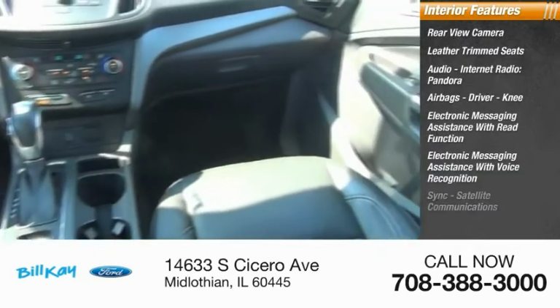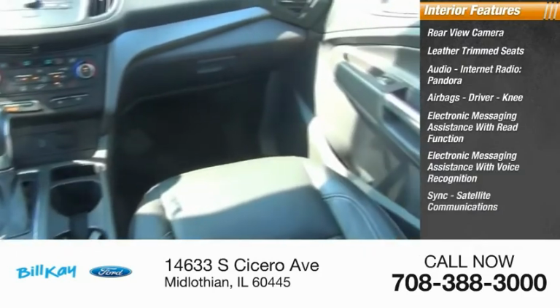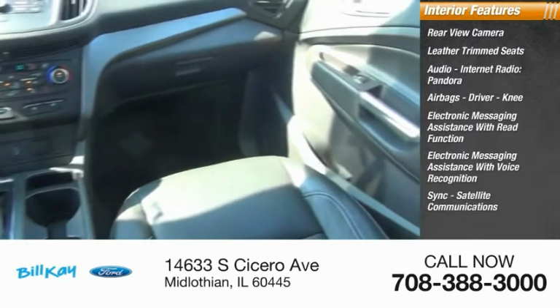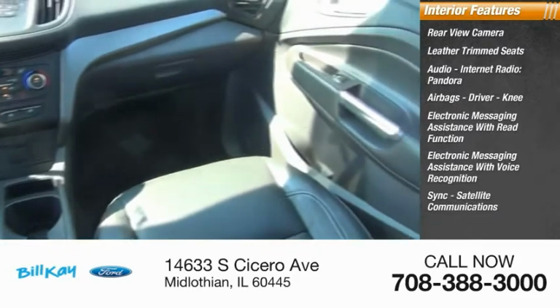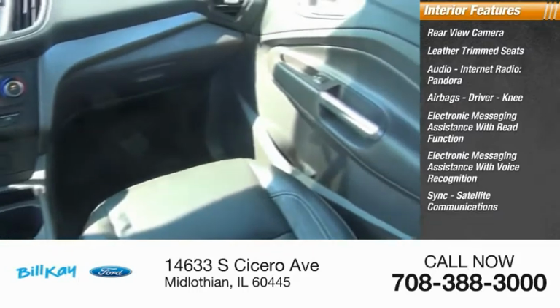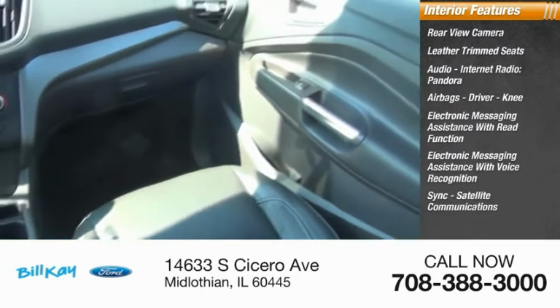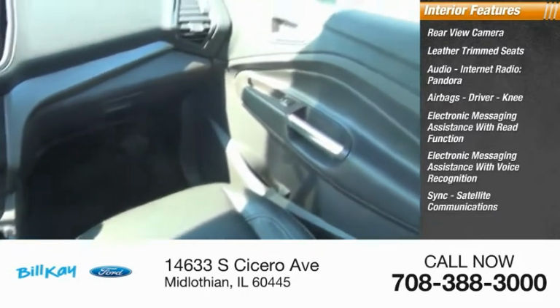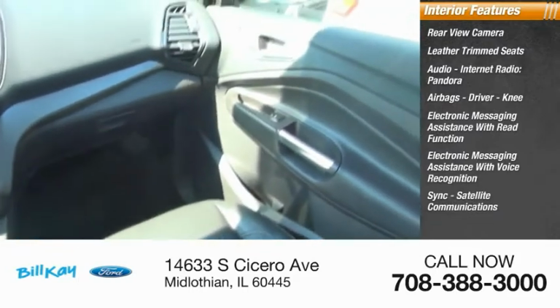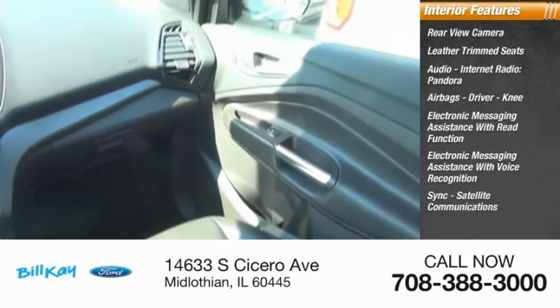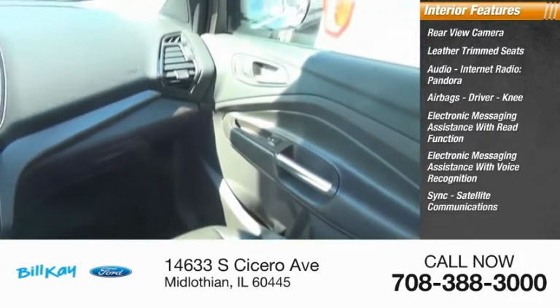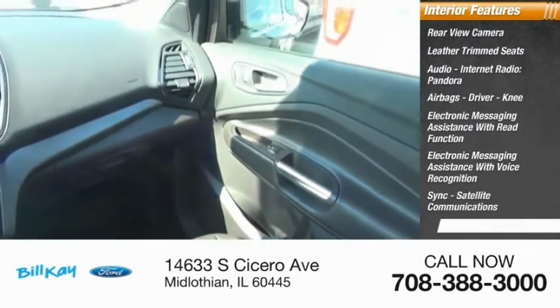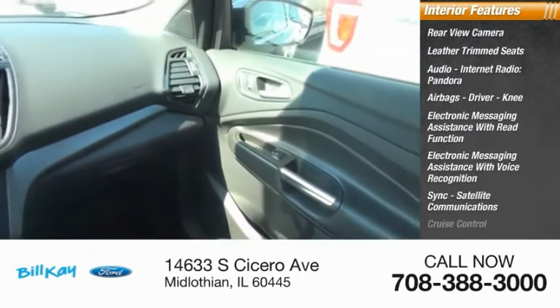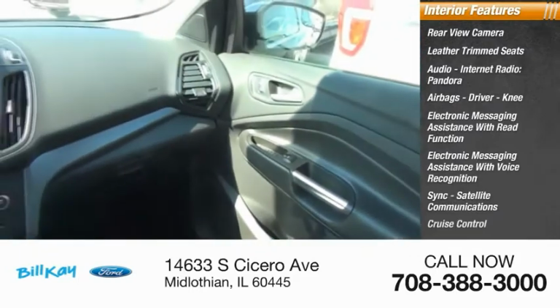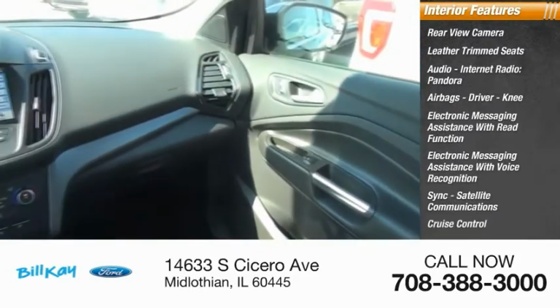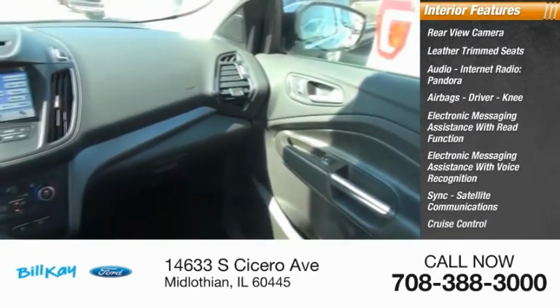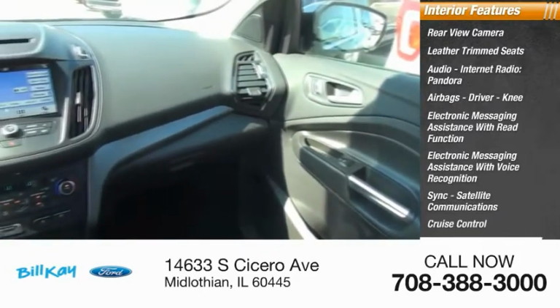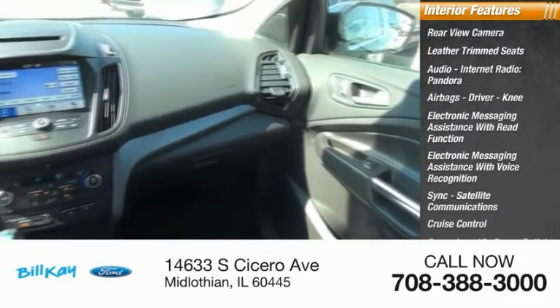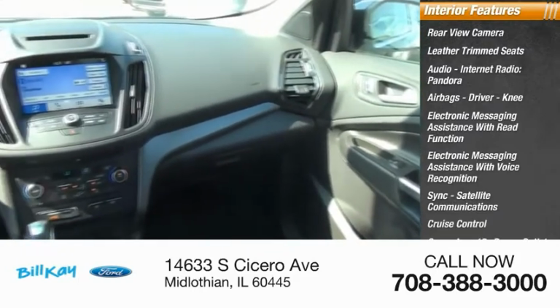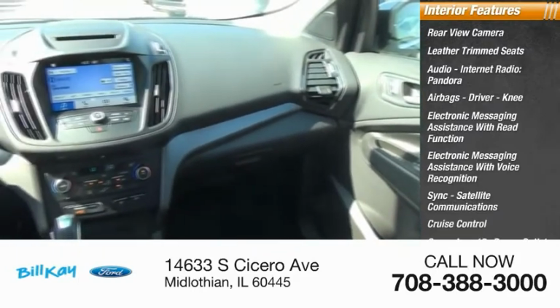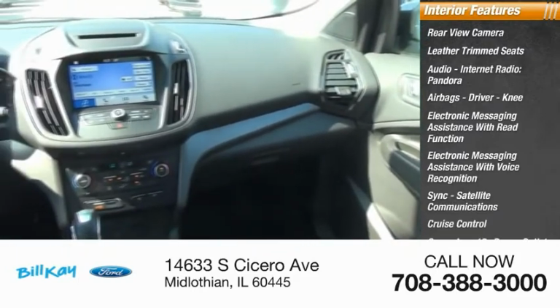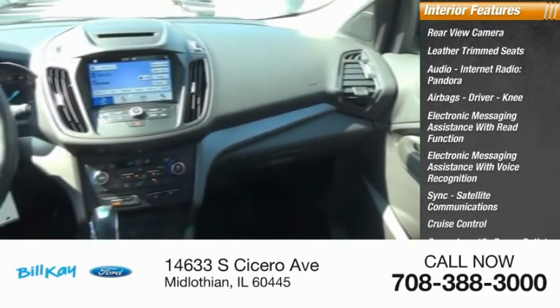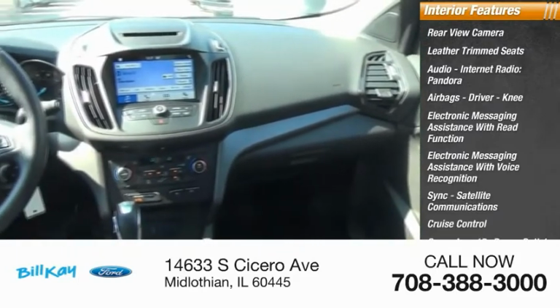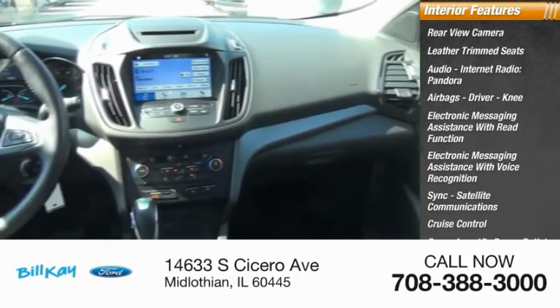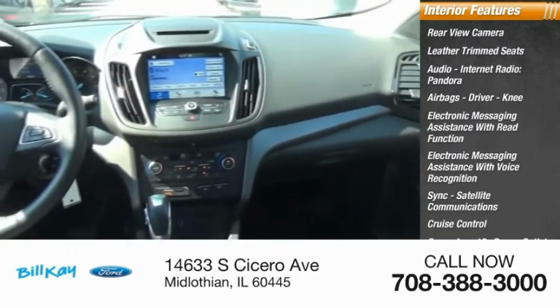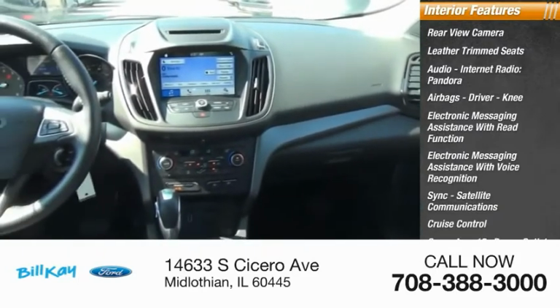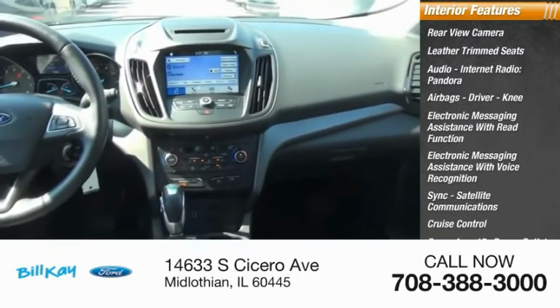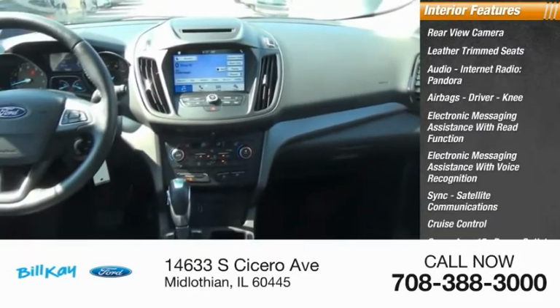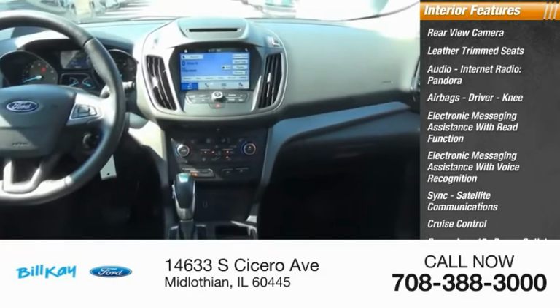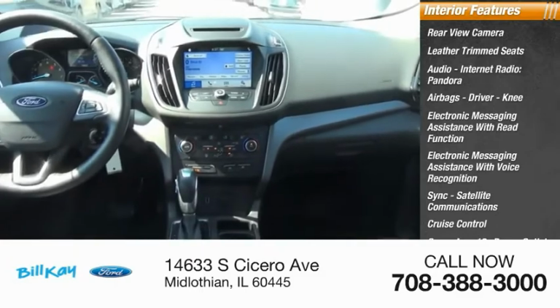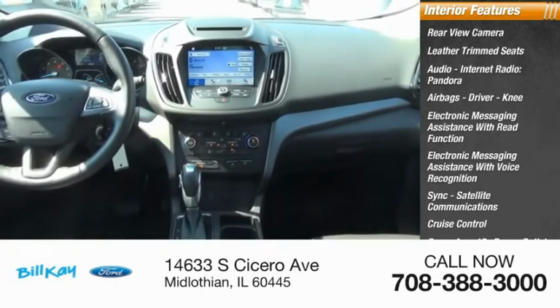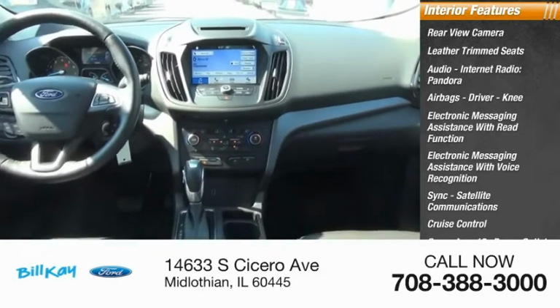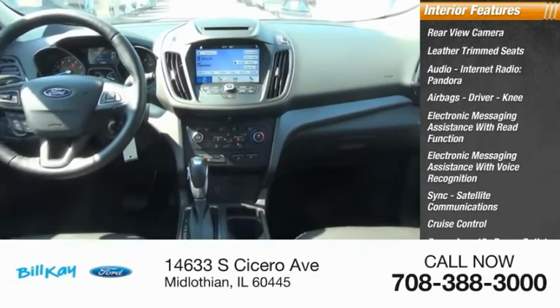Sync, satellite communications, cruise control, cargo area, 12-volt power outlet, and multi-function display.